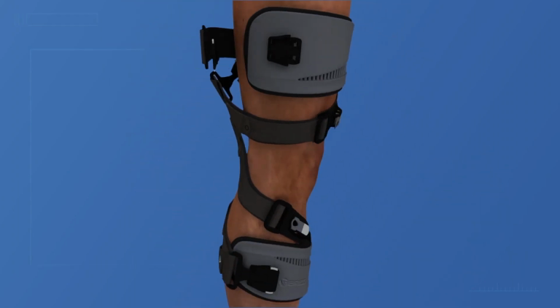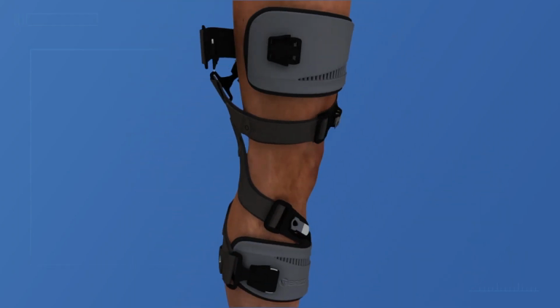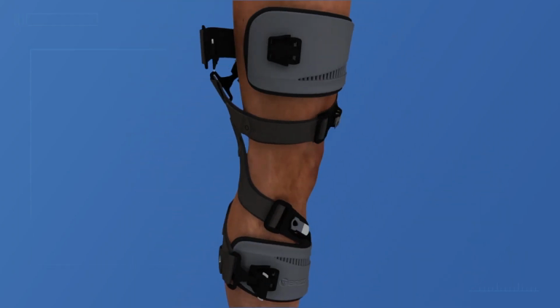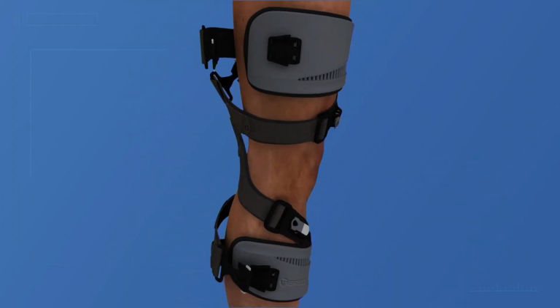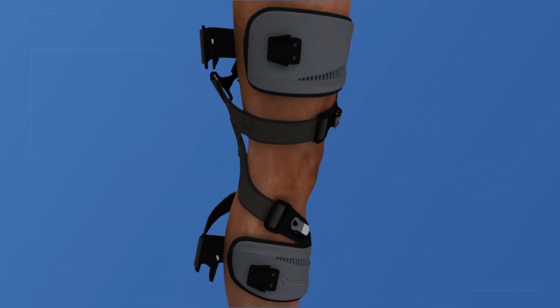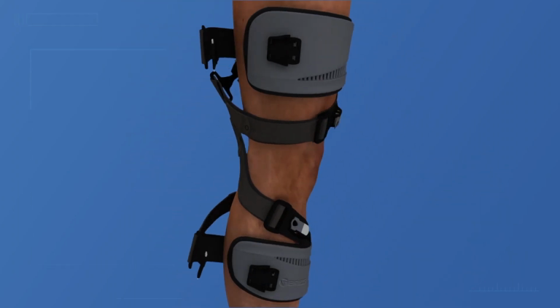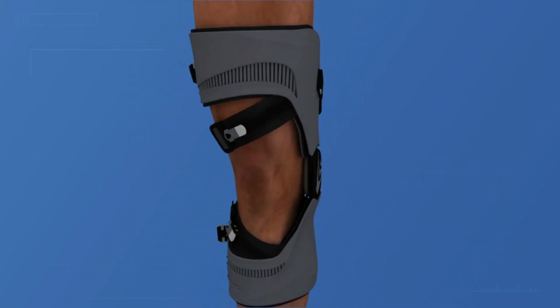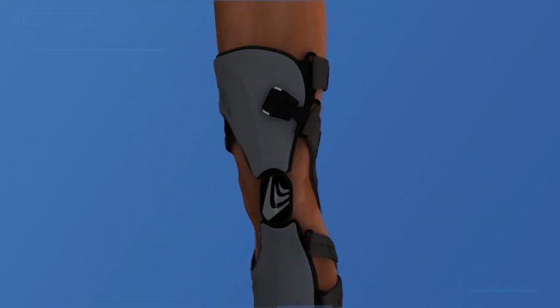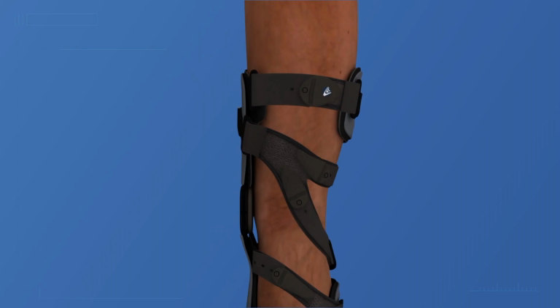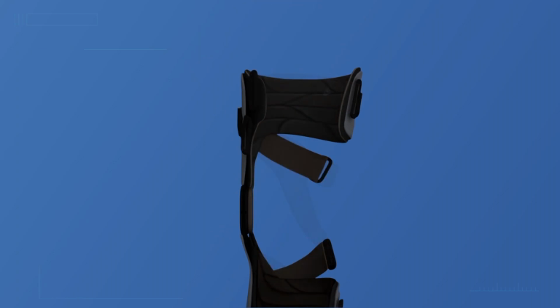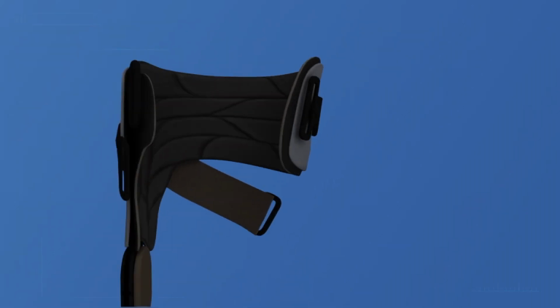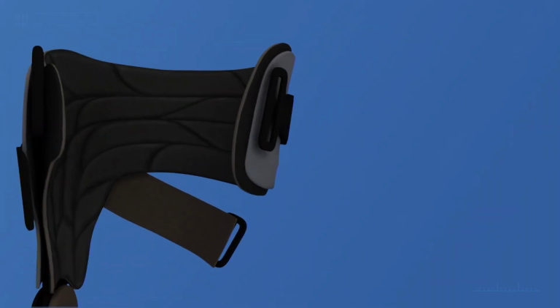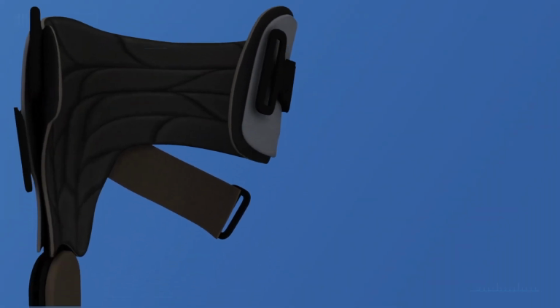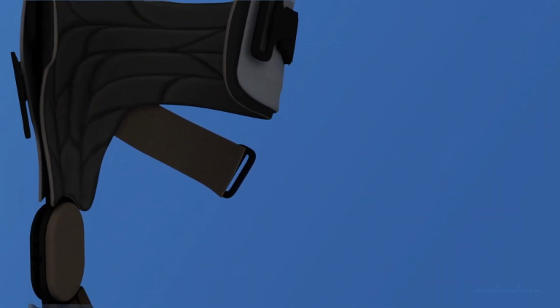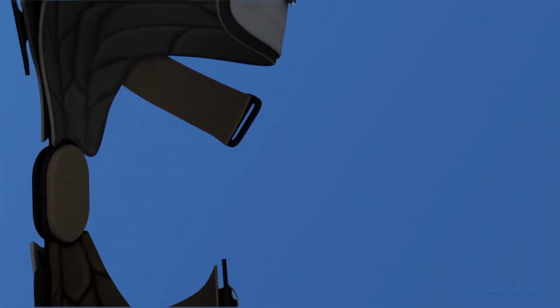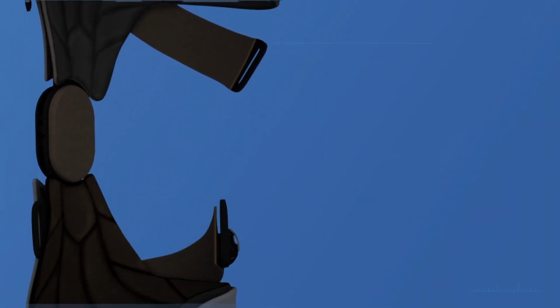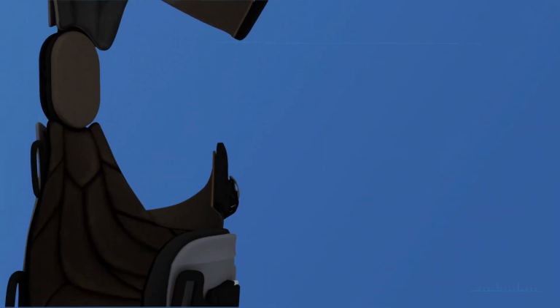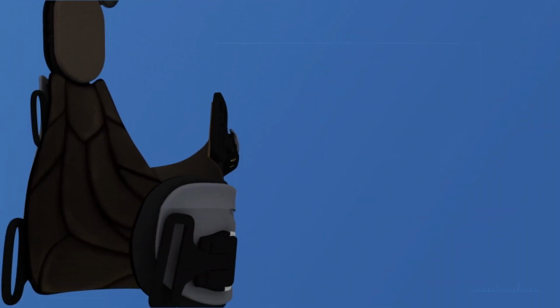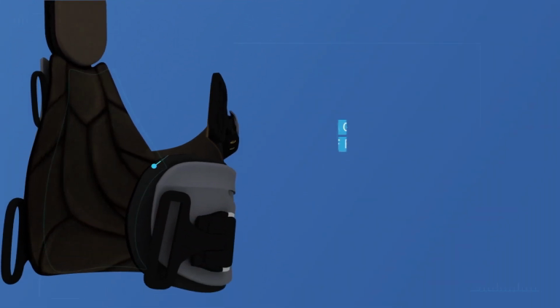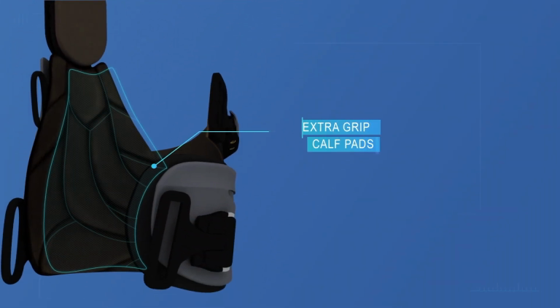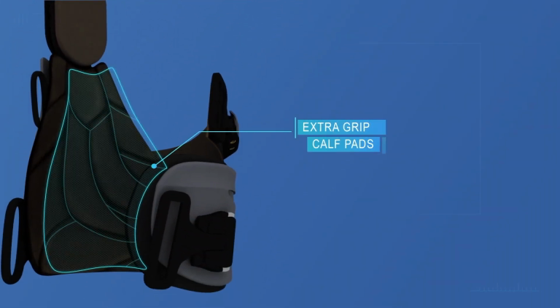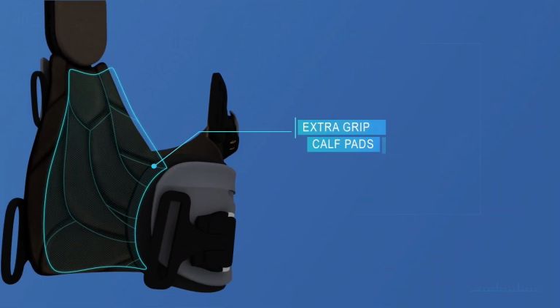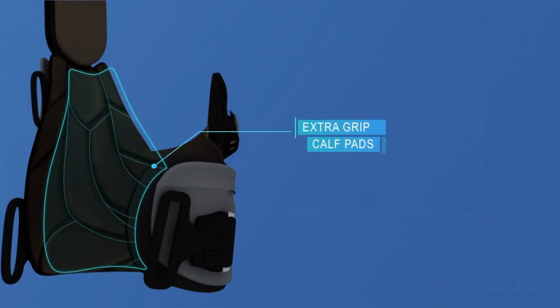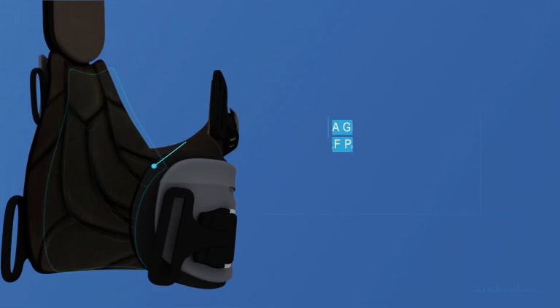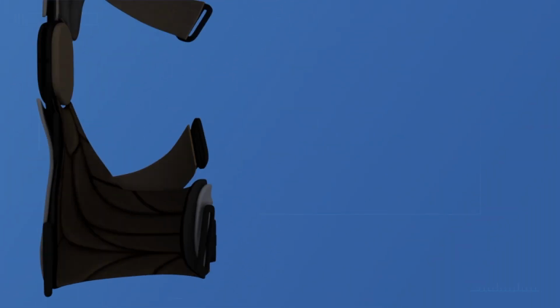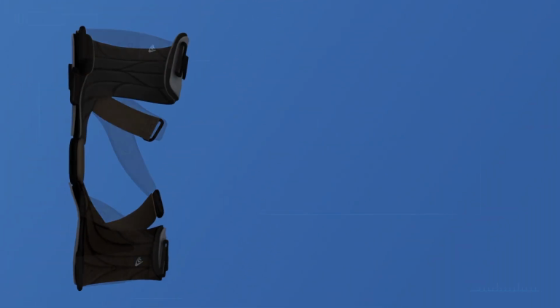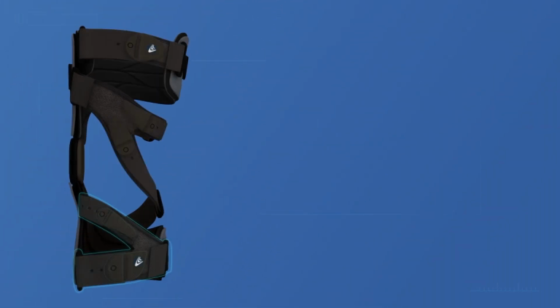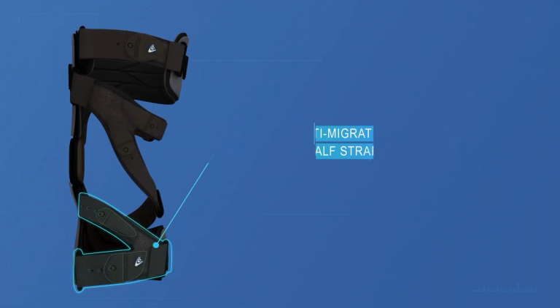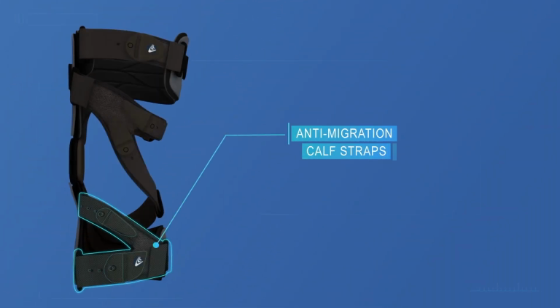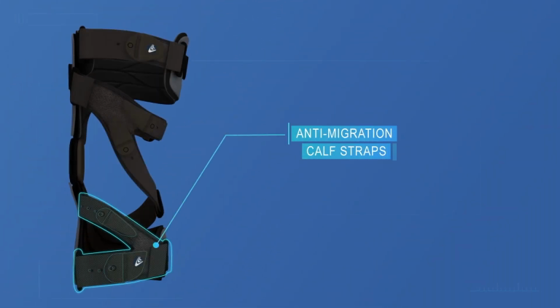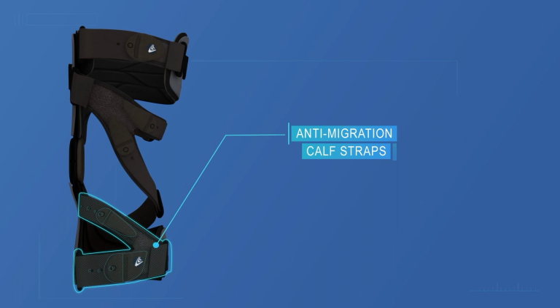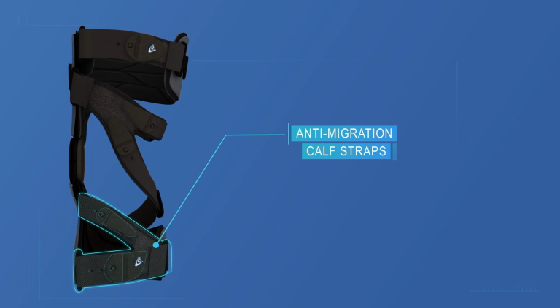For unparalleled fit and suspension, Quantum also features extra grip calf pads and an anti-migration calf strap.